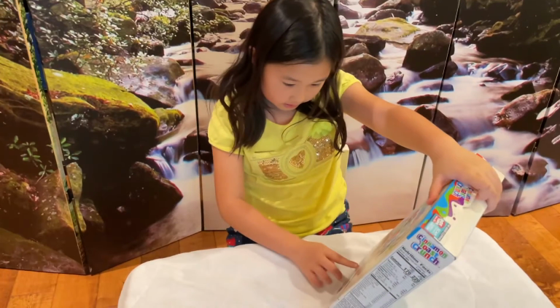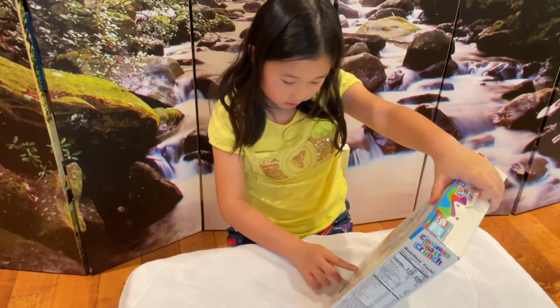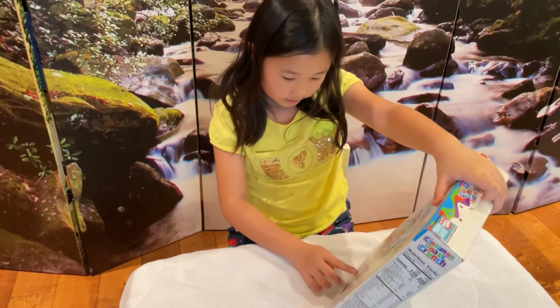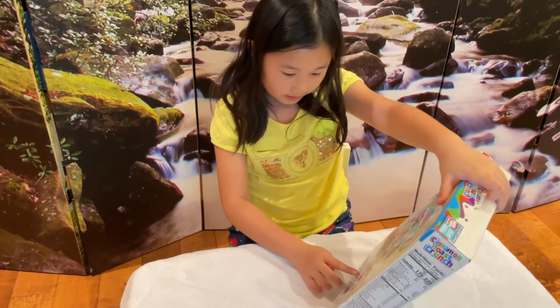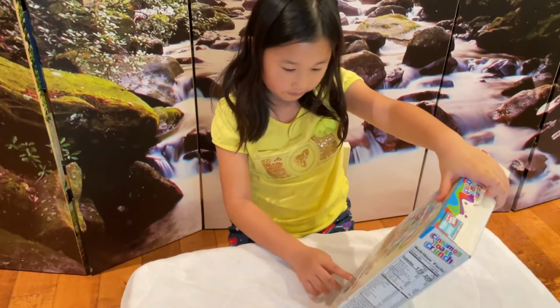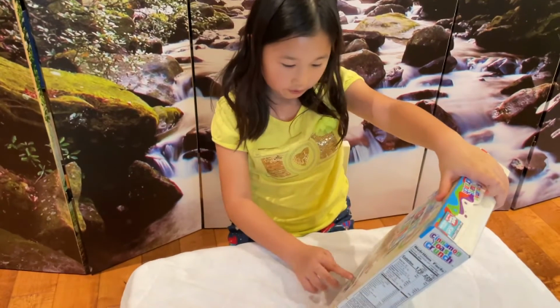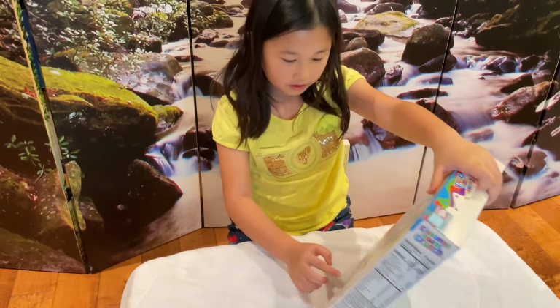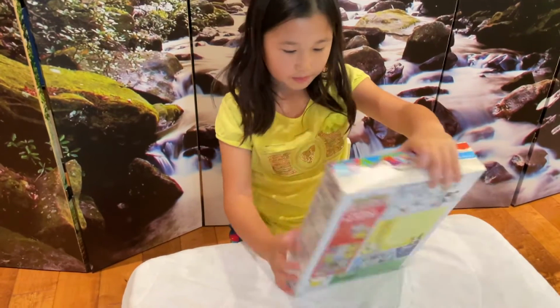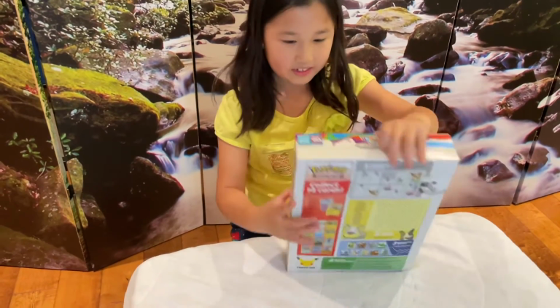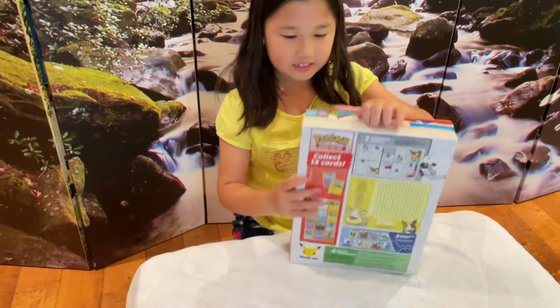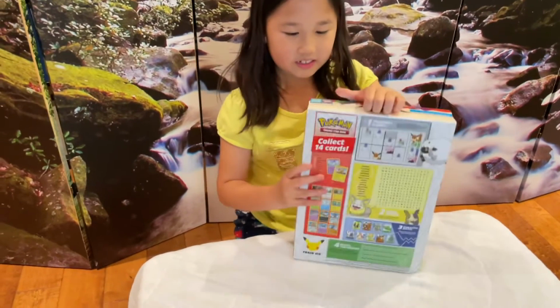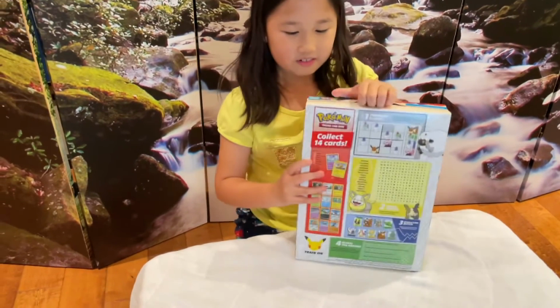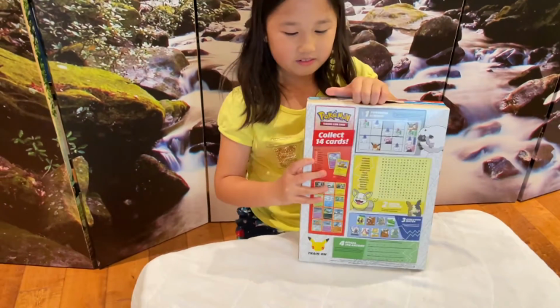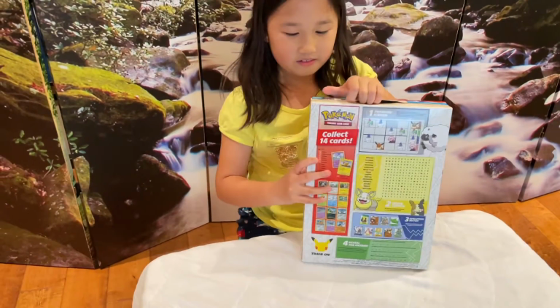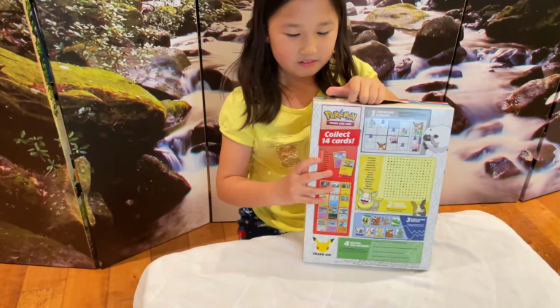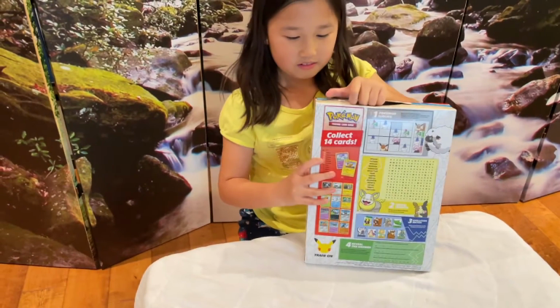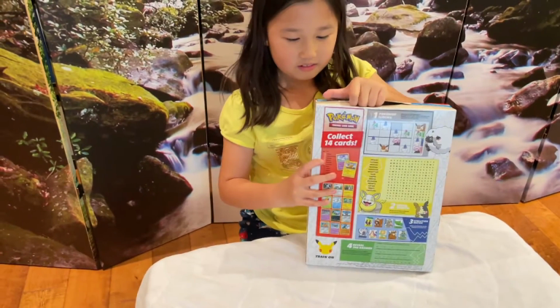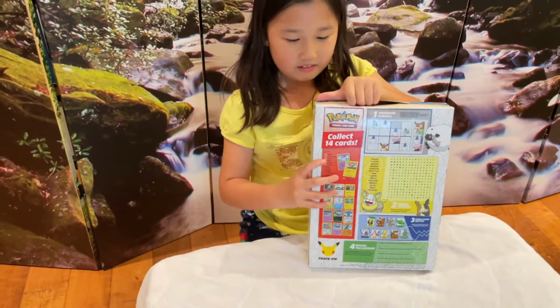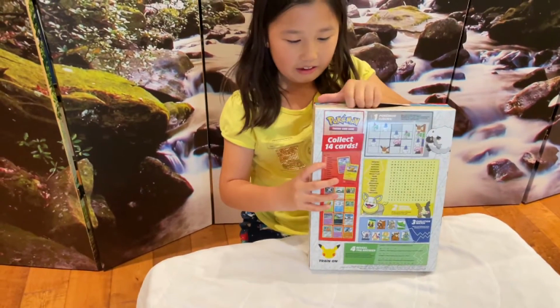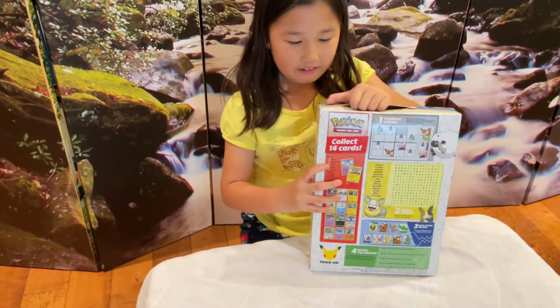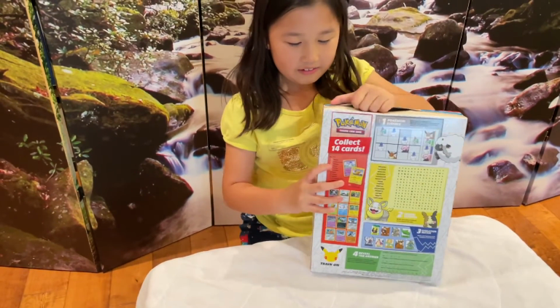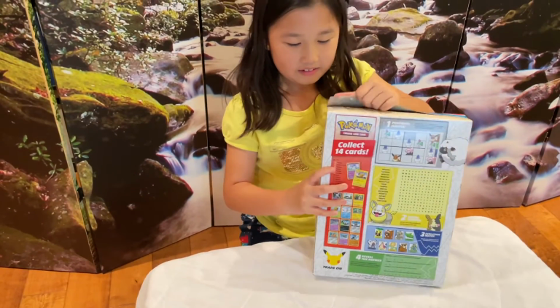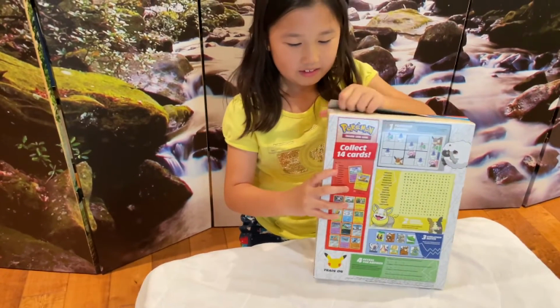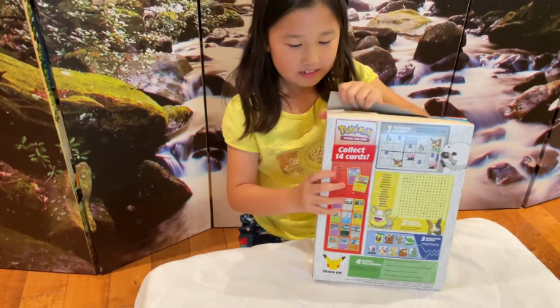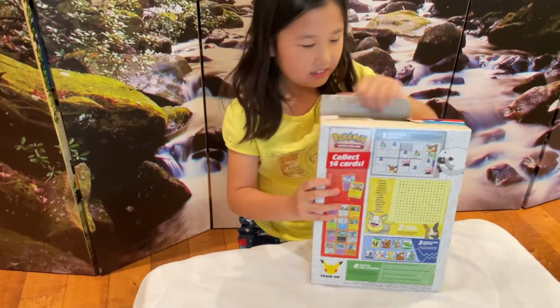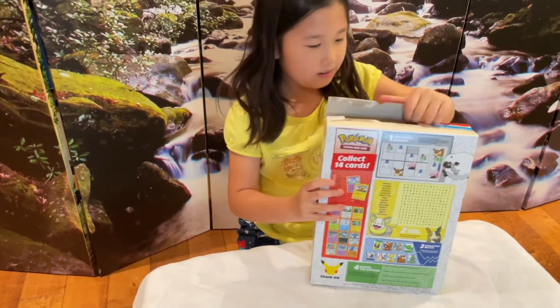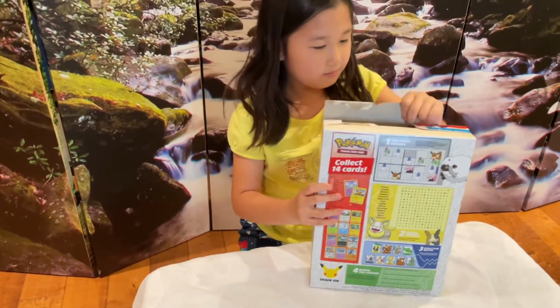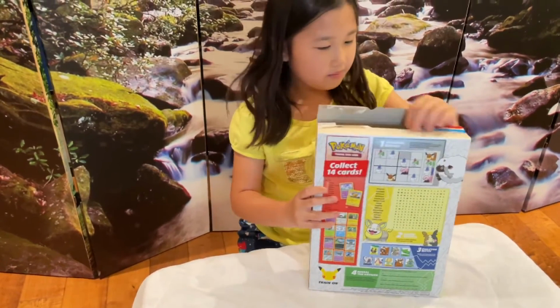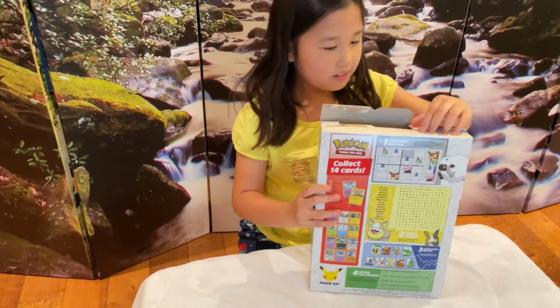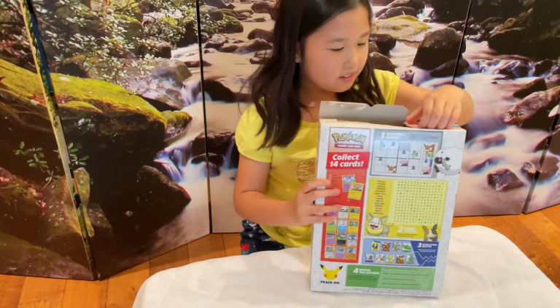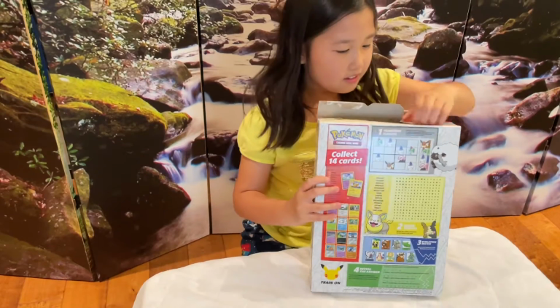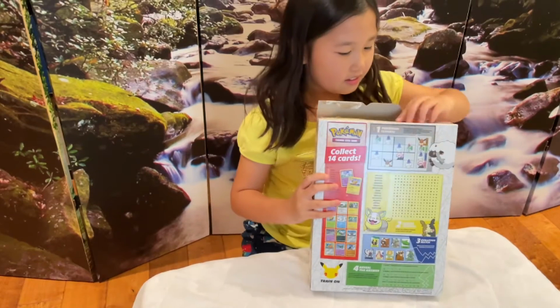It says including a foil Pikachu. Foil Pikachu! Okay, let's see what you got.